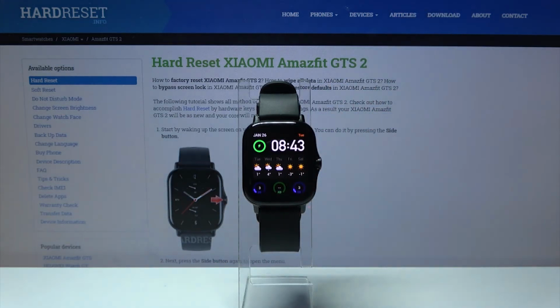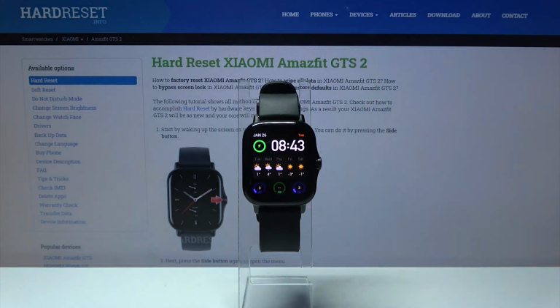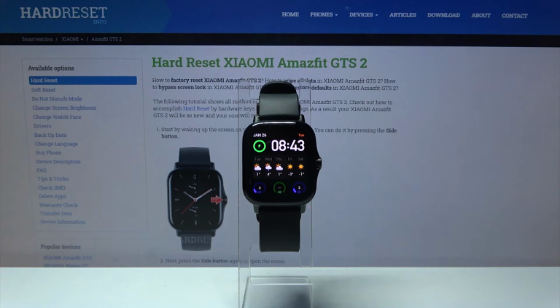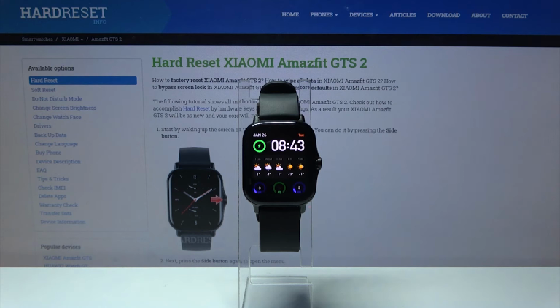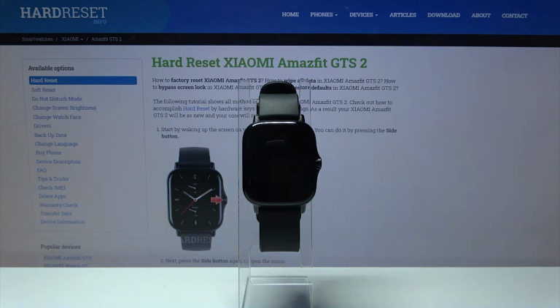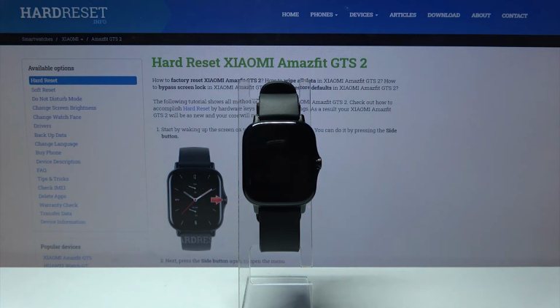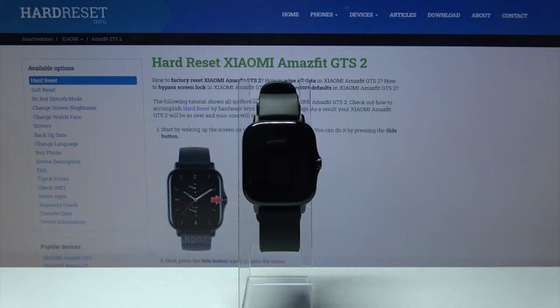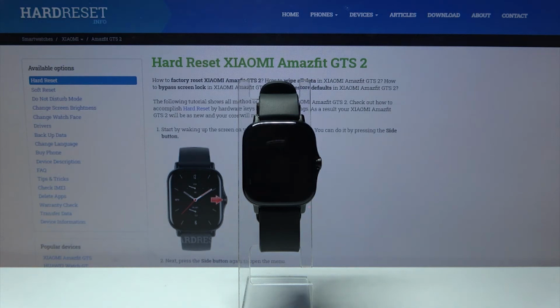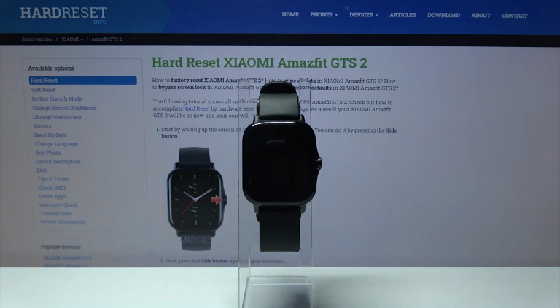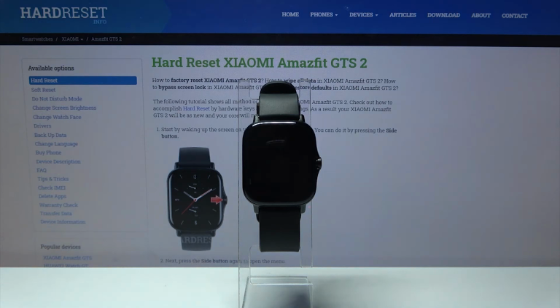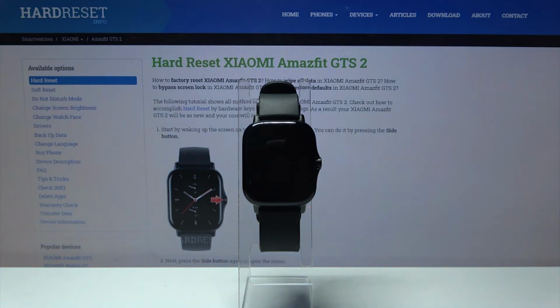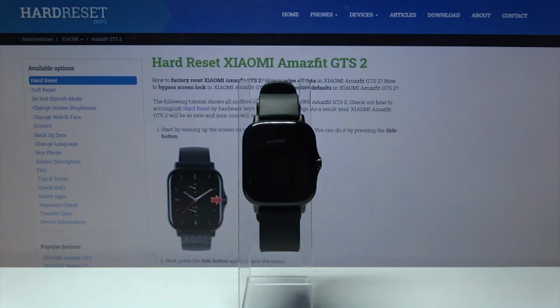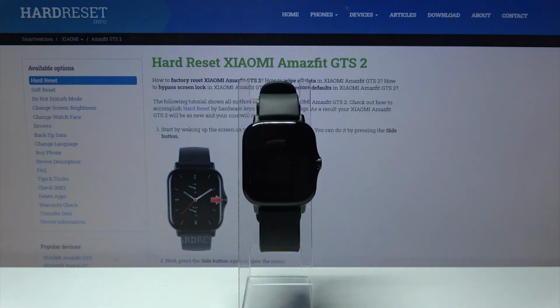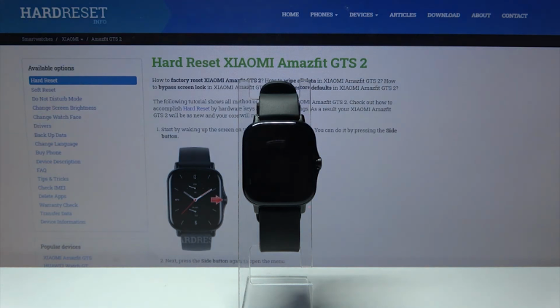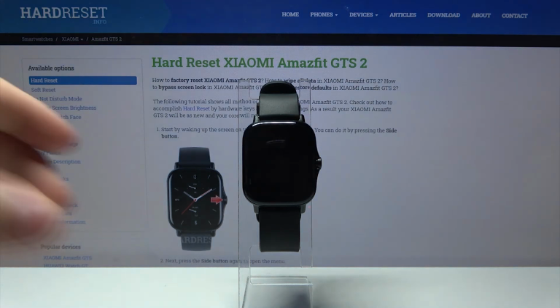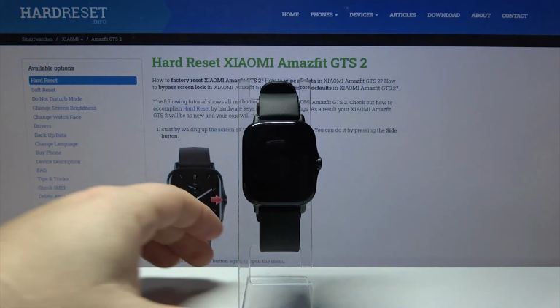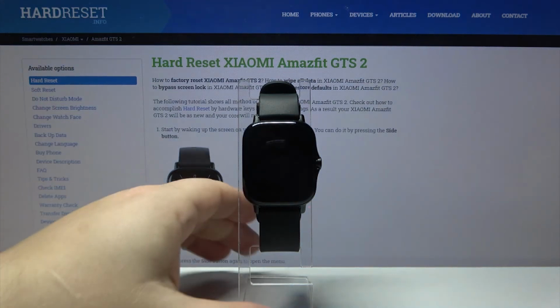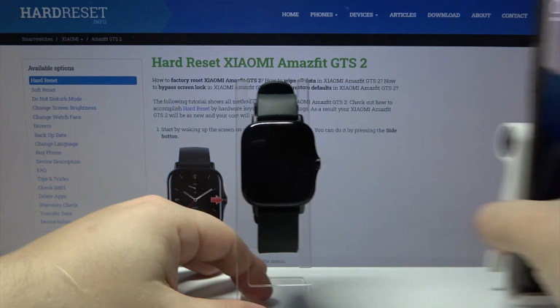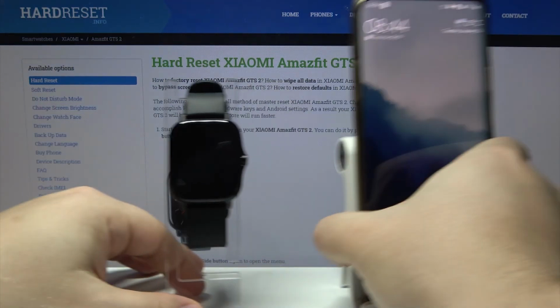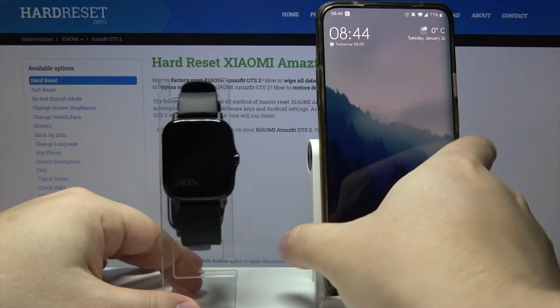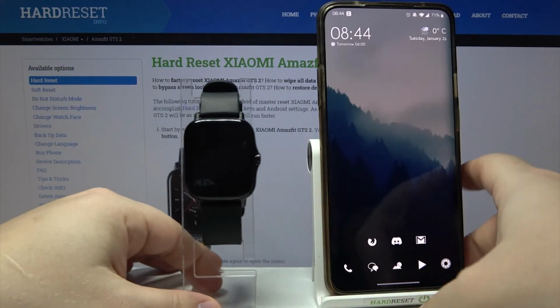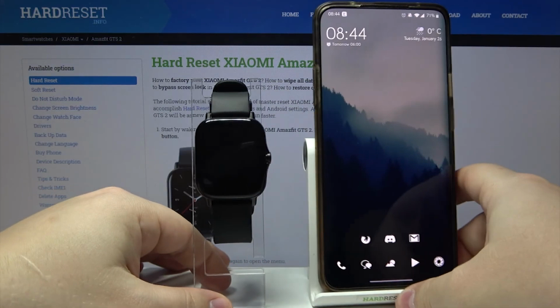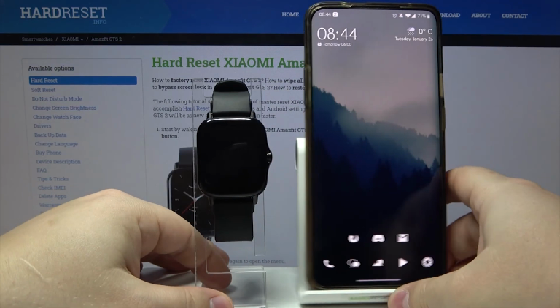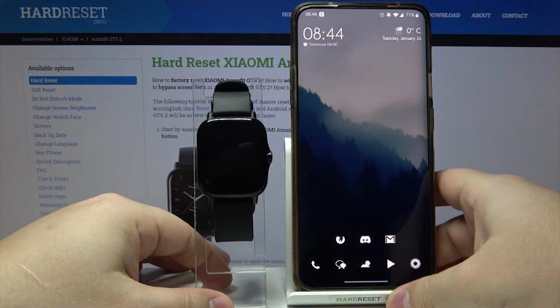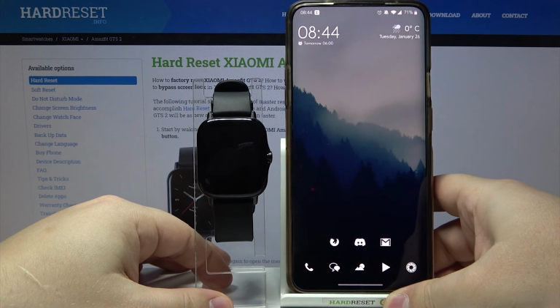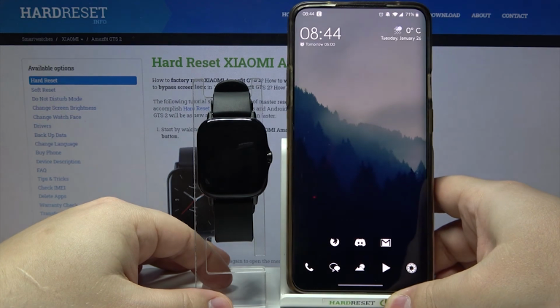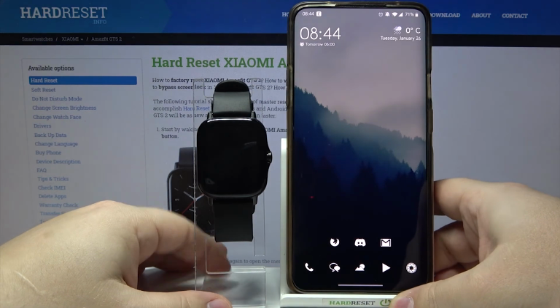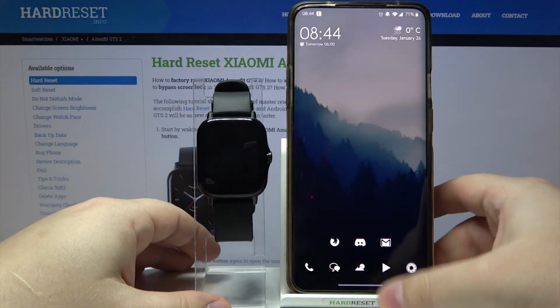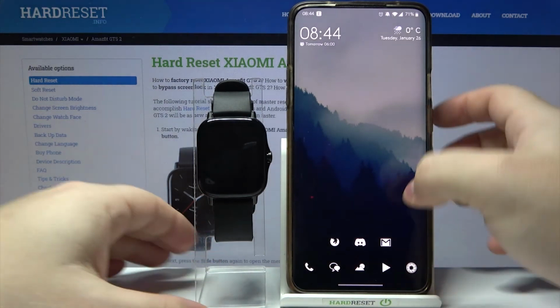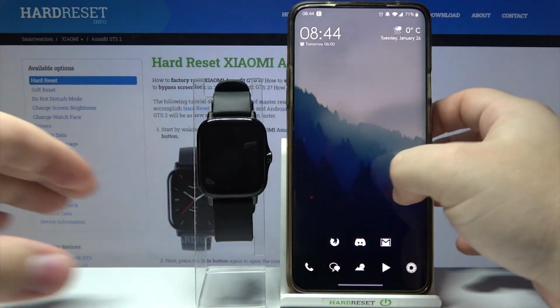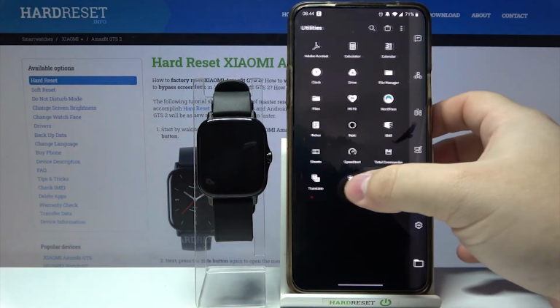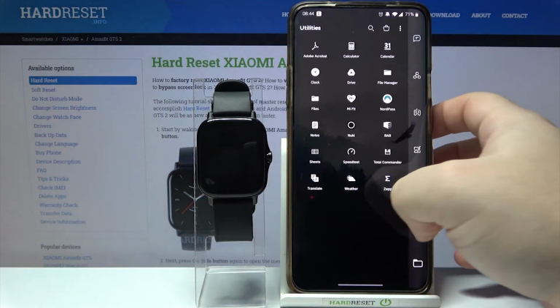You can also change the watch face by using the phone app. So let's bring our phone right here and open the ZEP app on our phone.